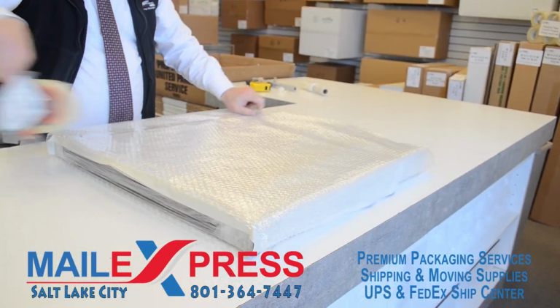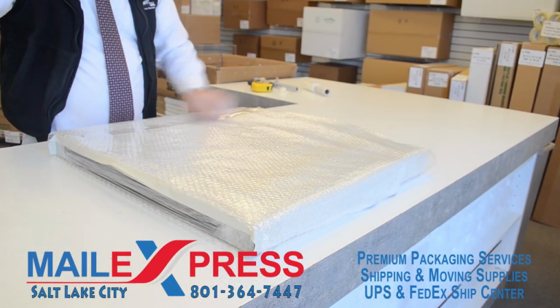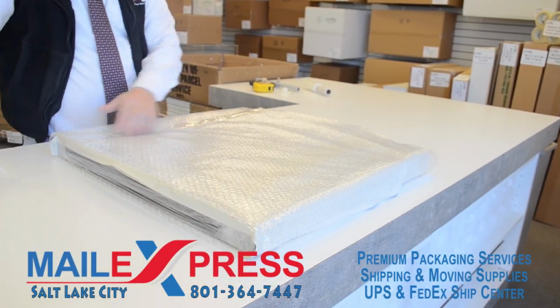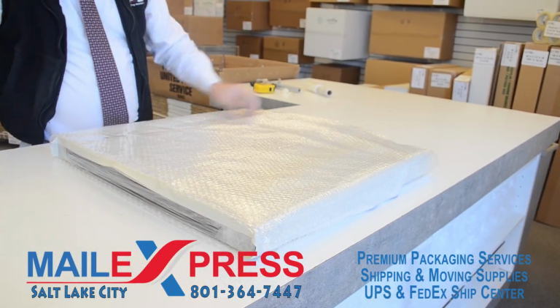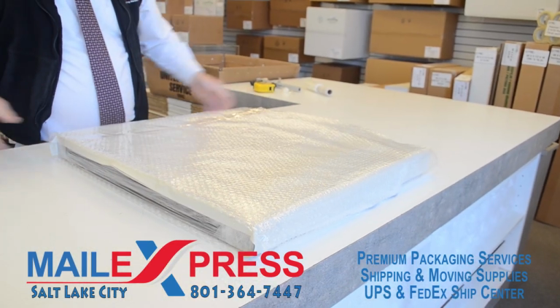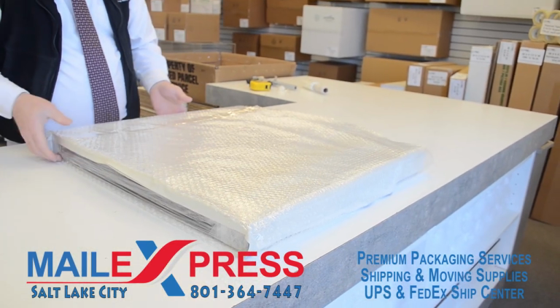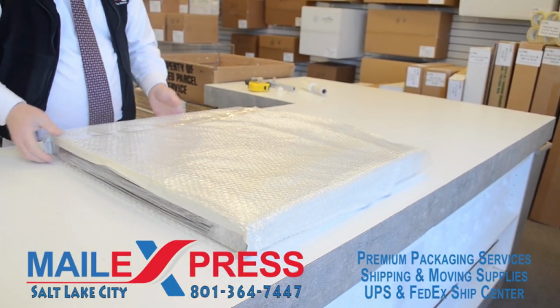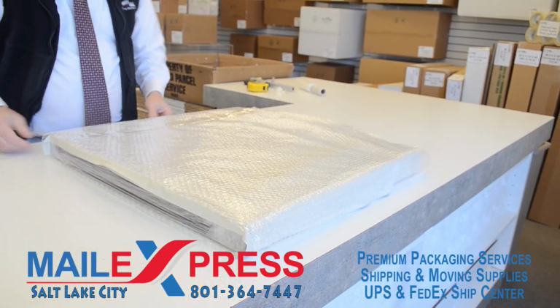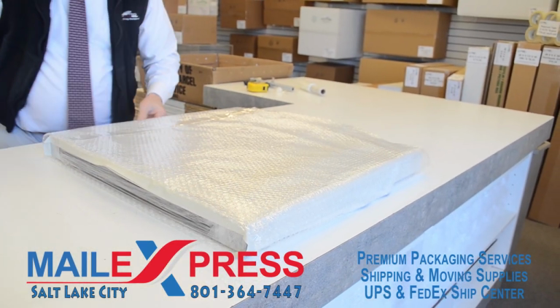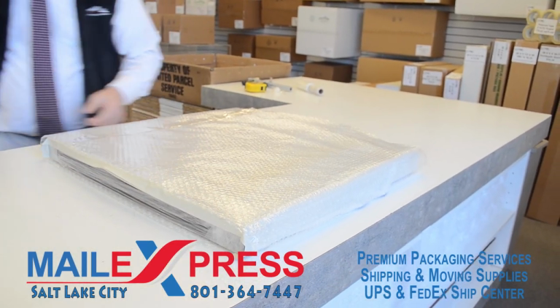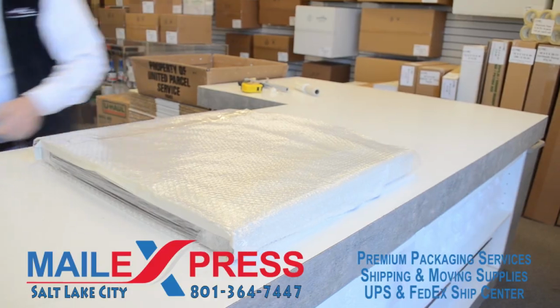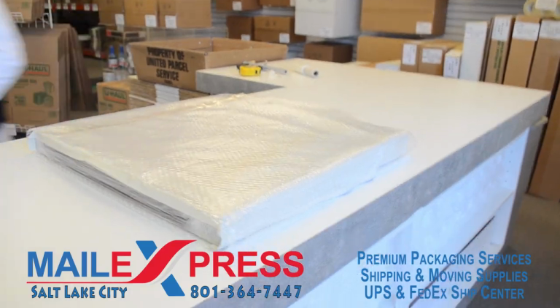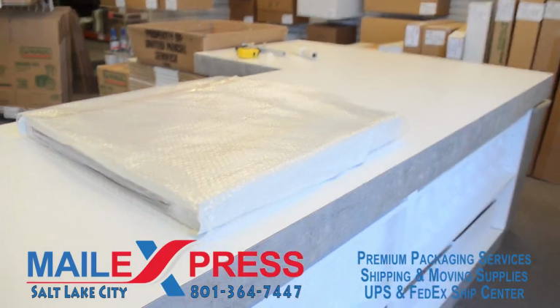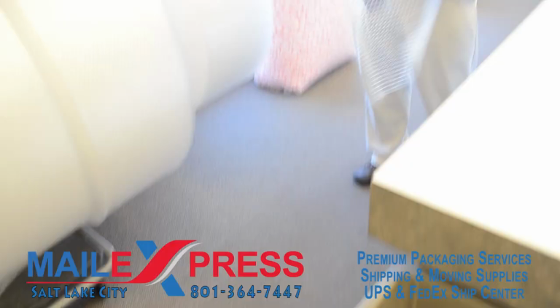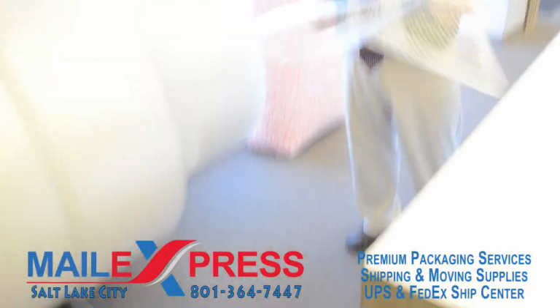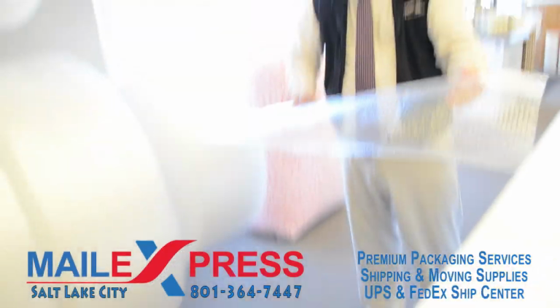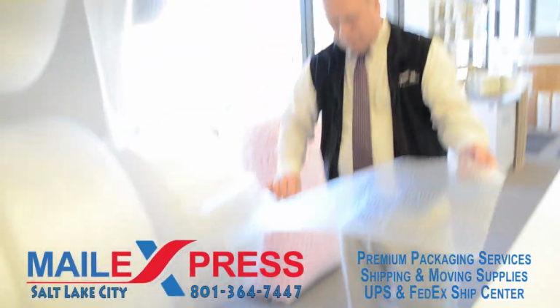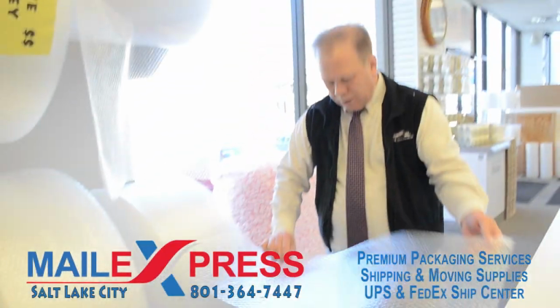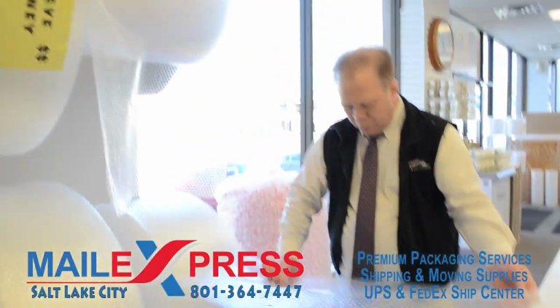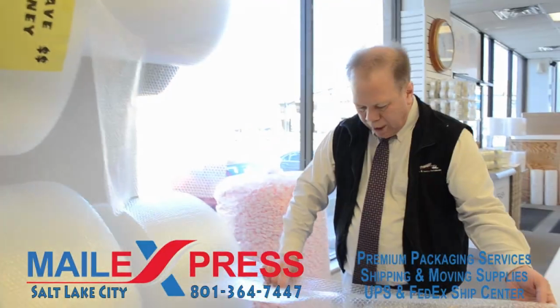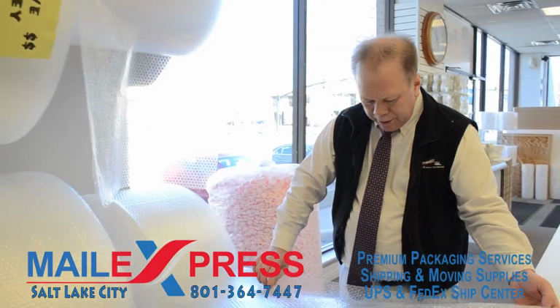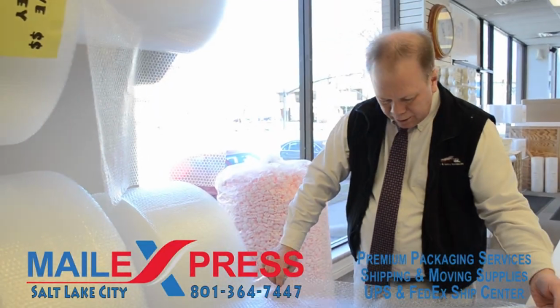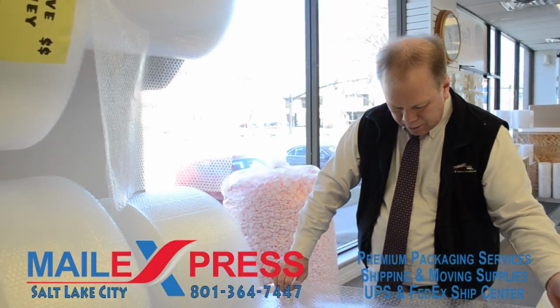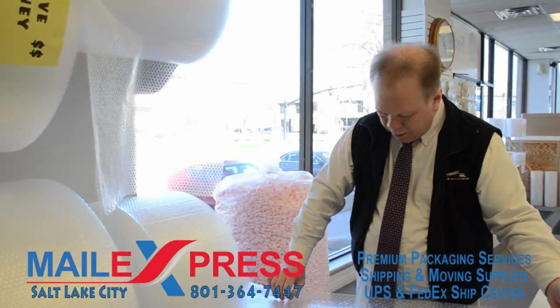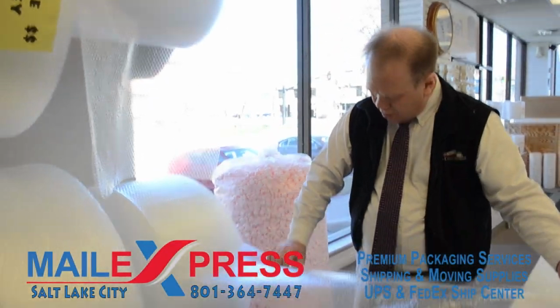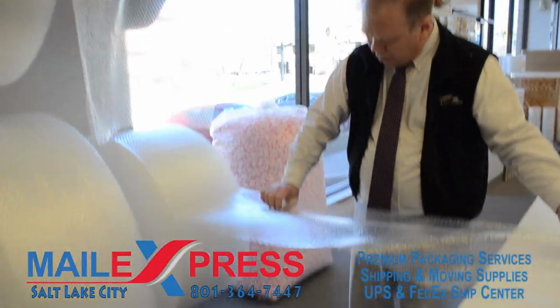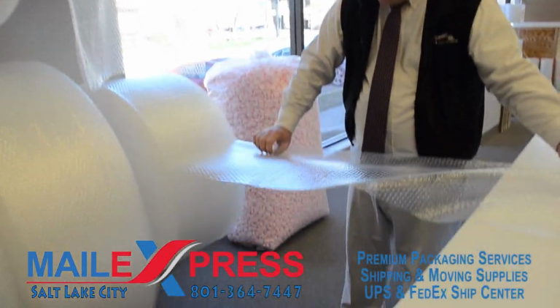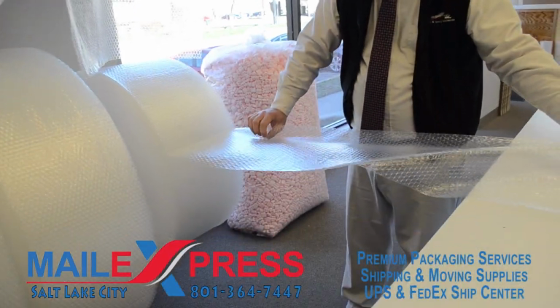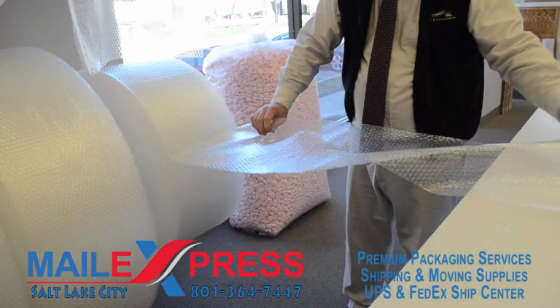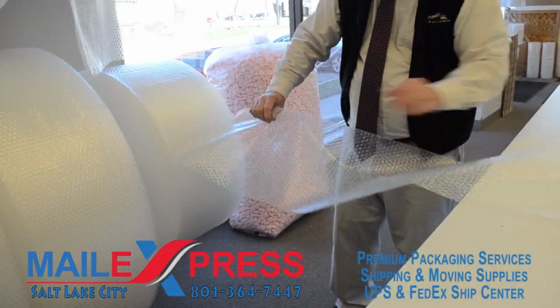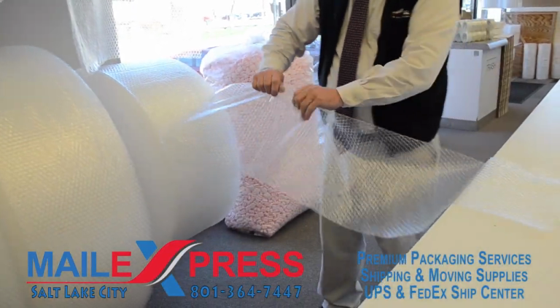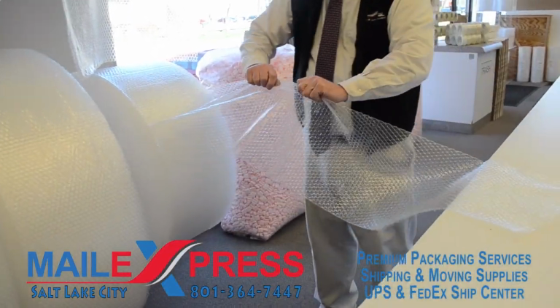I just tape it off. I'm grabbing the bubble wrap for the sides of the frame.